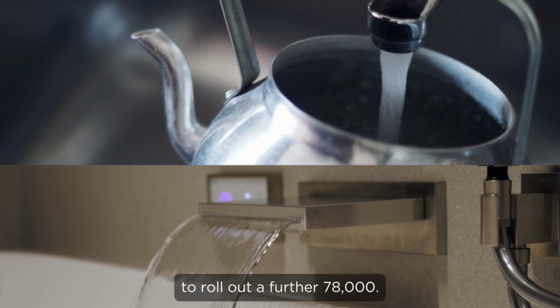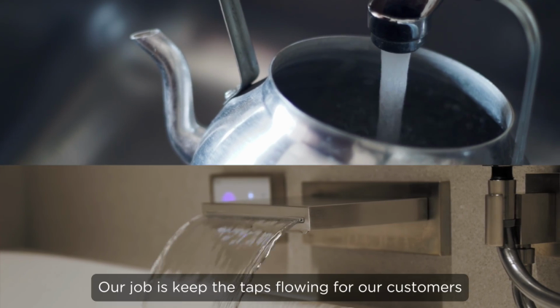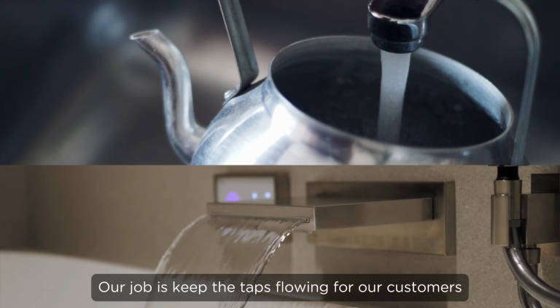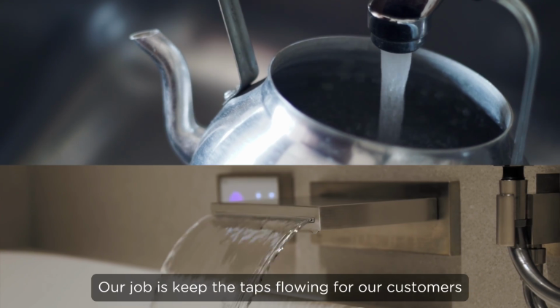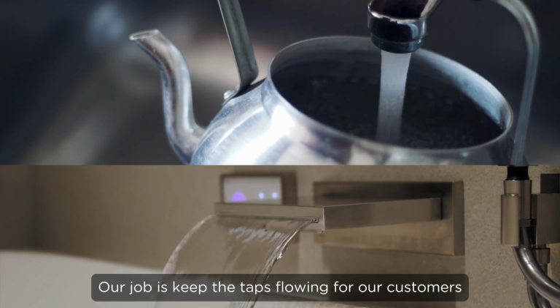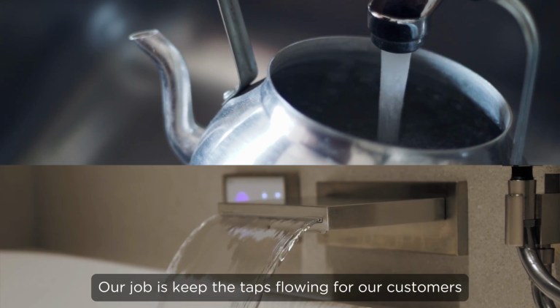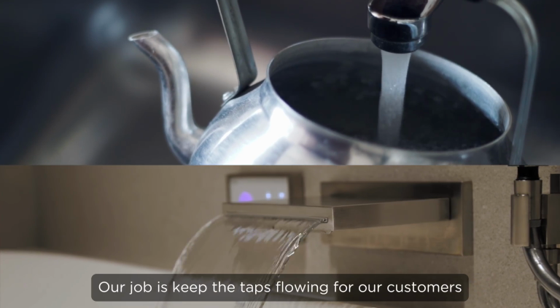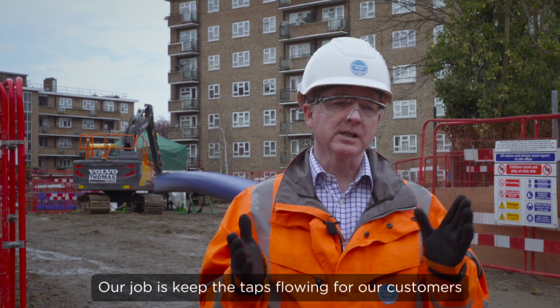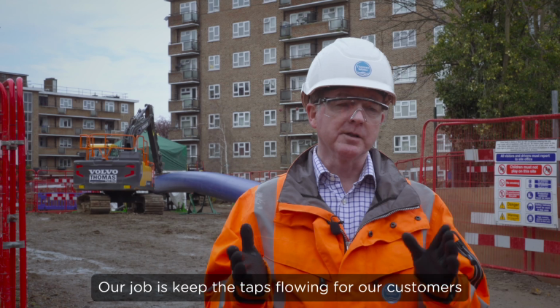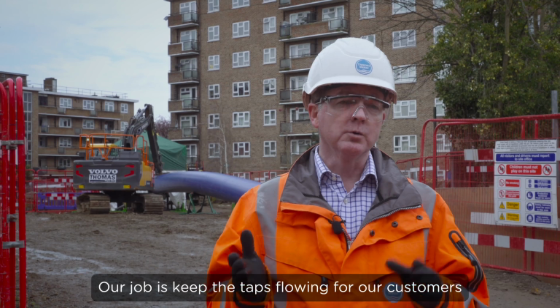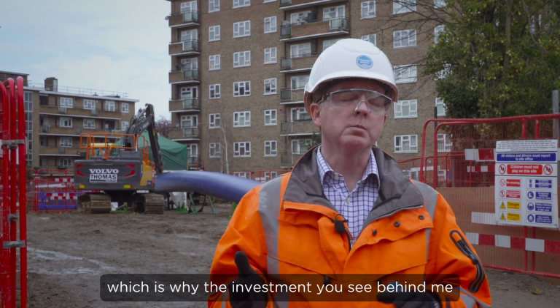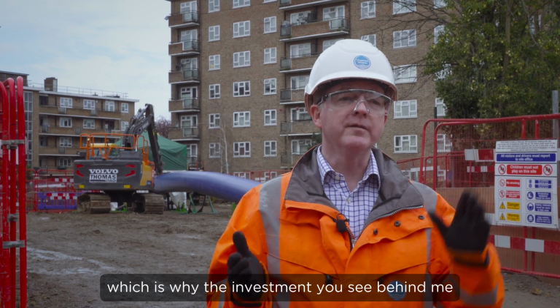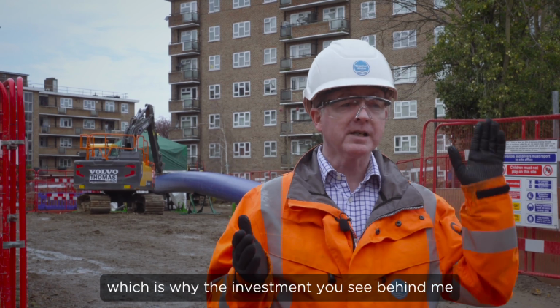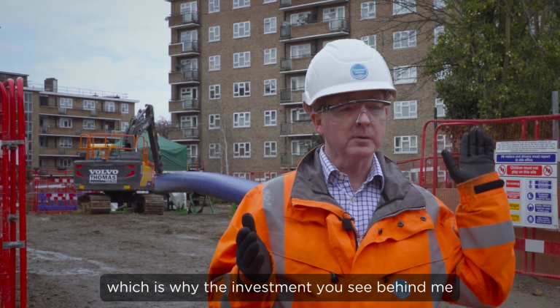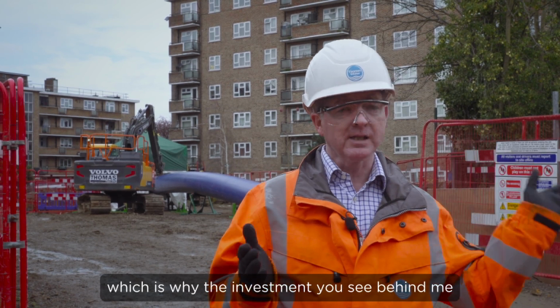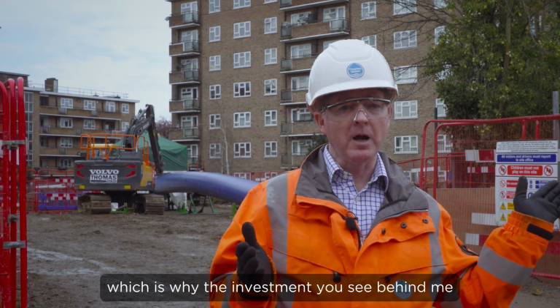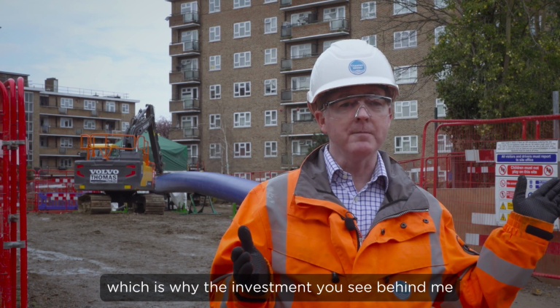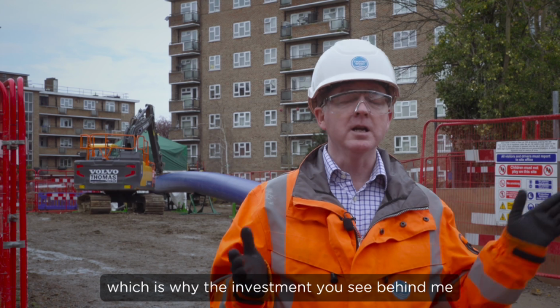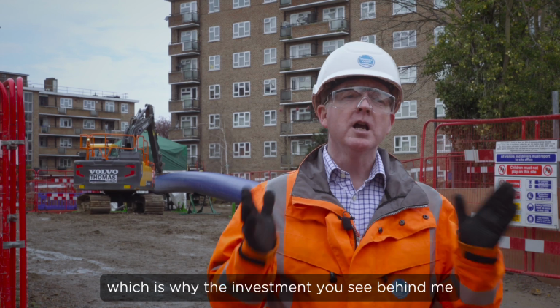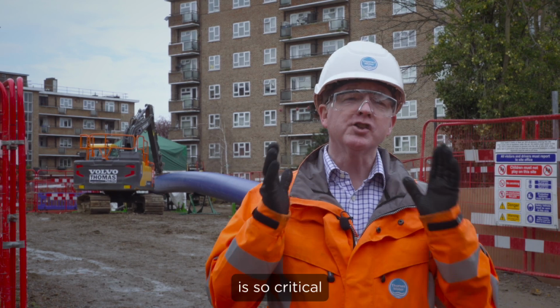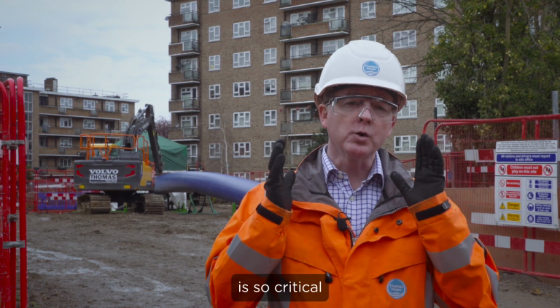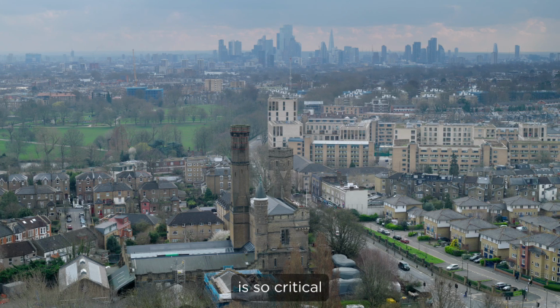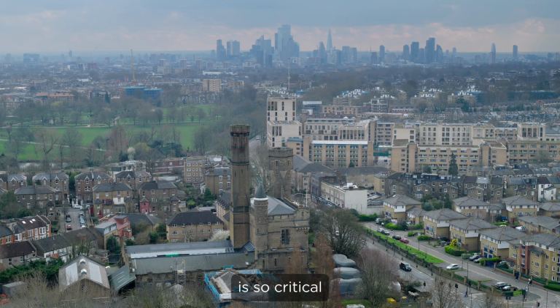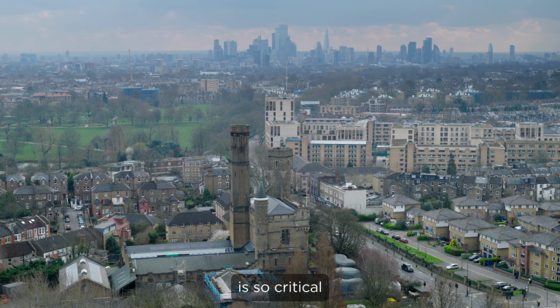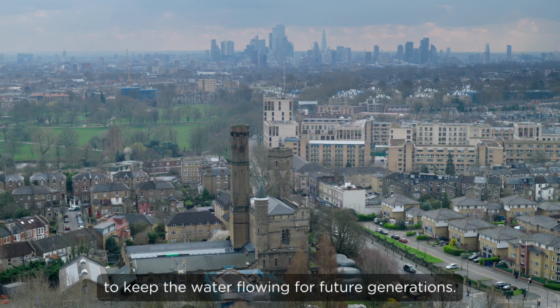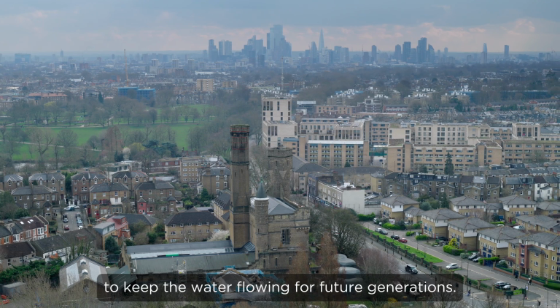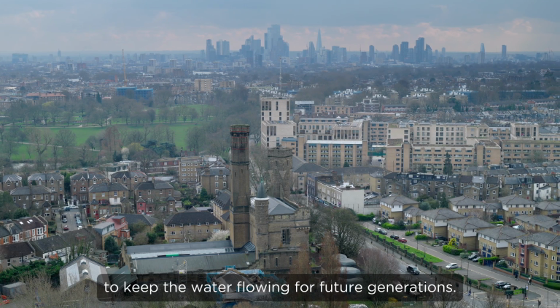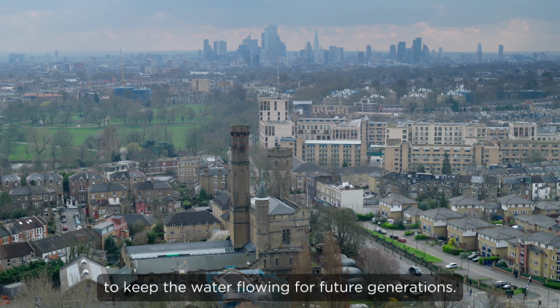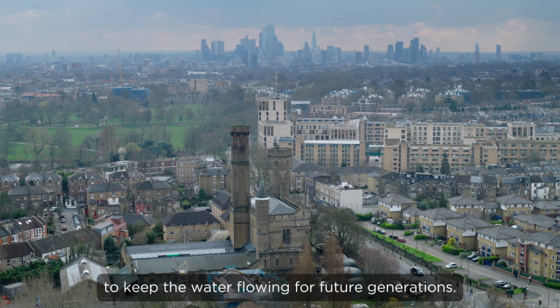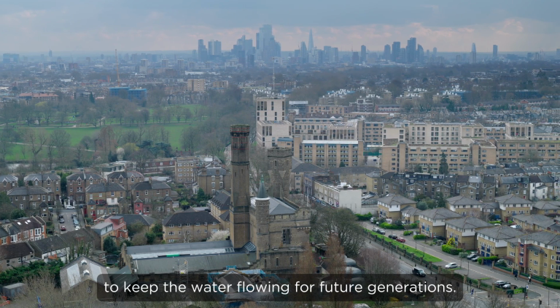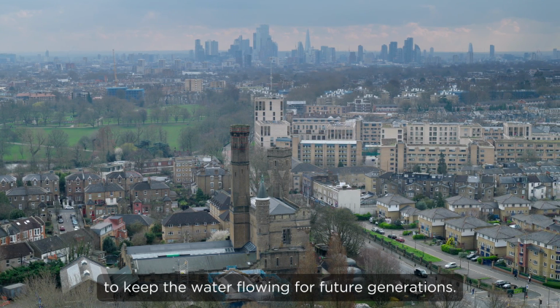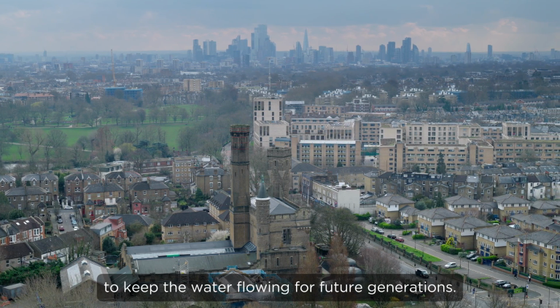Our job is keeping the tap on for our customers, which is why the investment you see behind me is so critical to keep the water flowing for future generations.